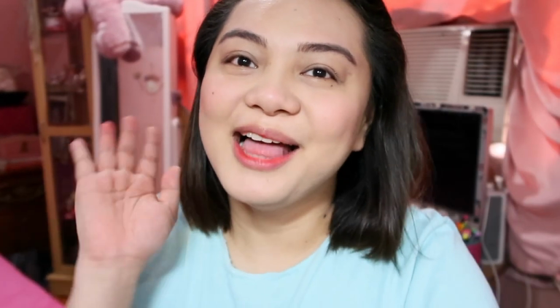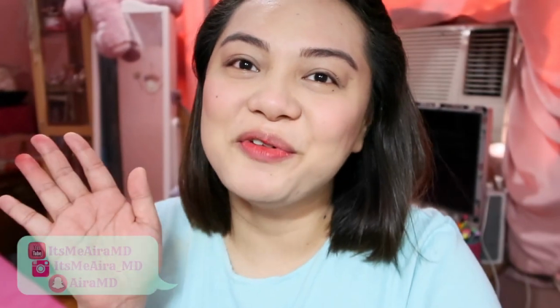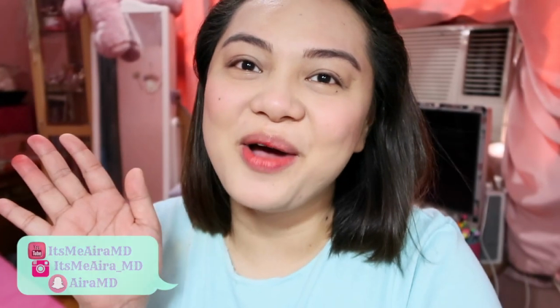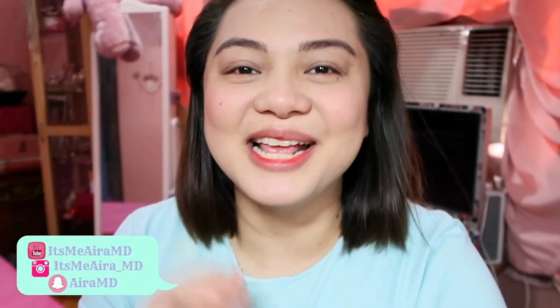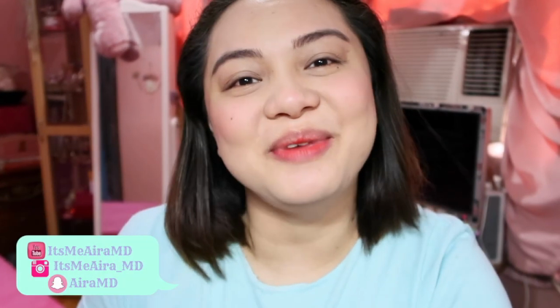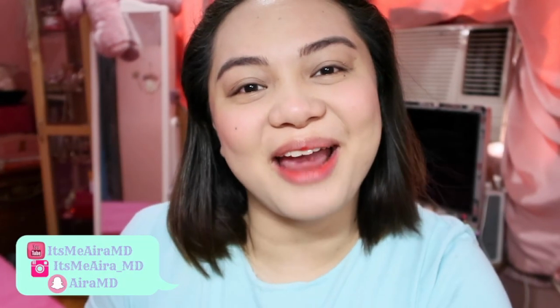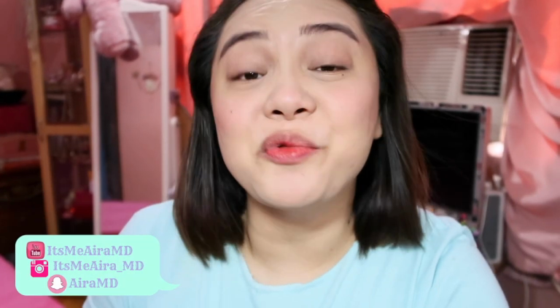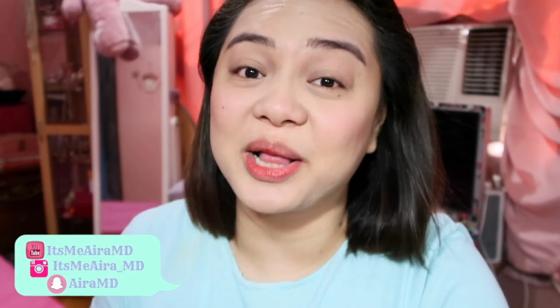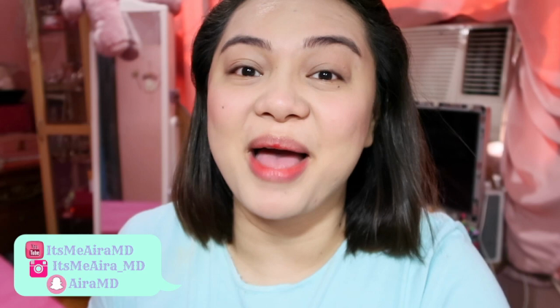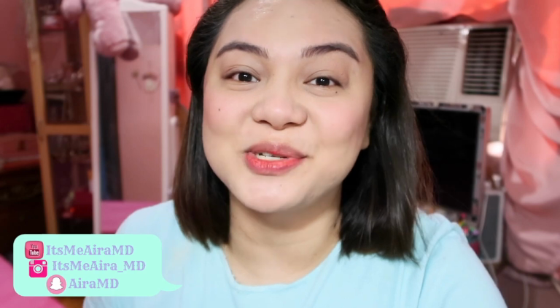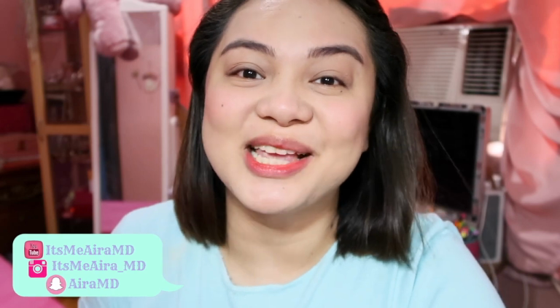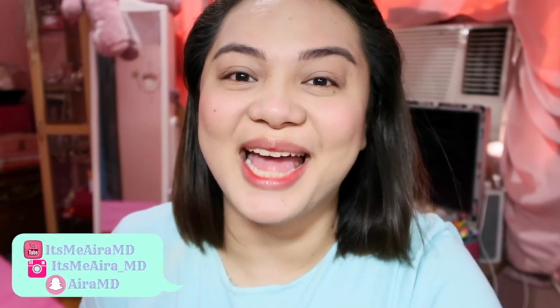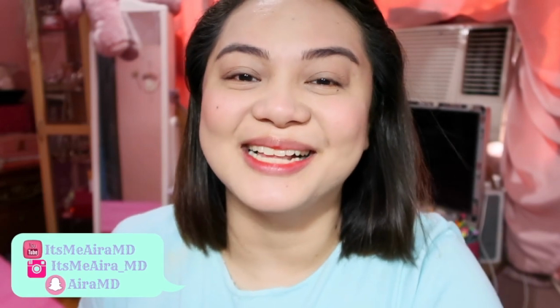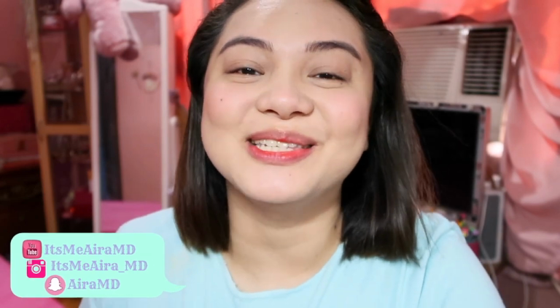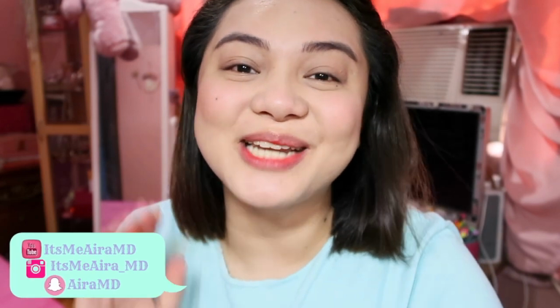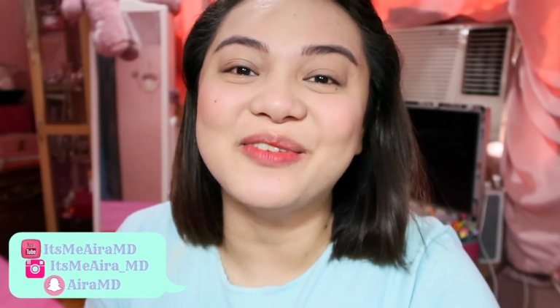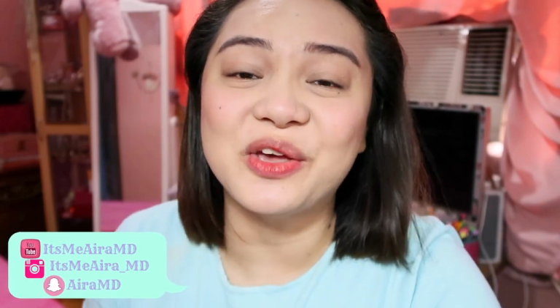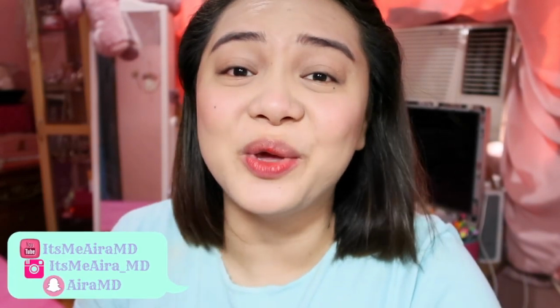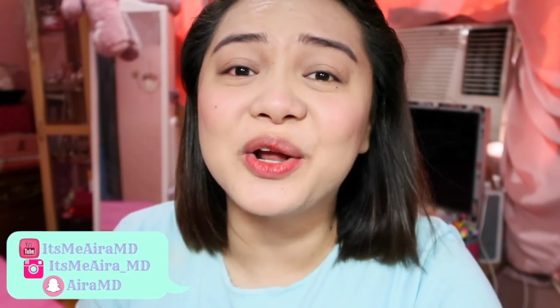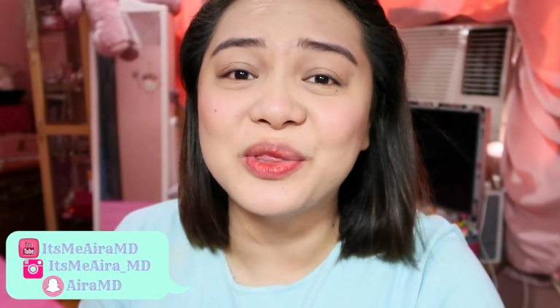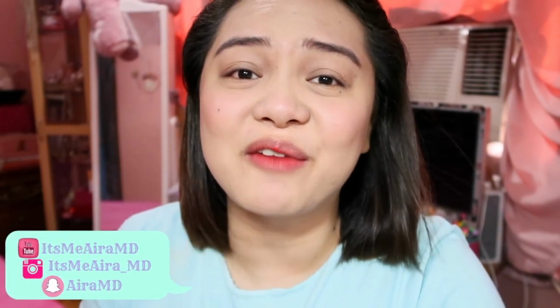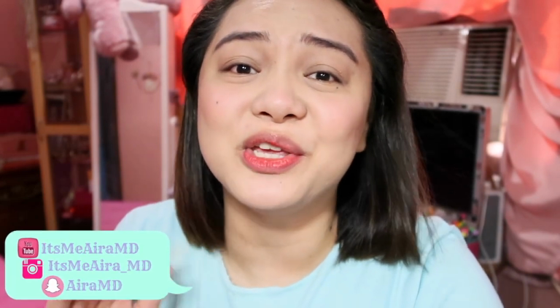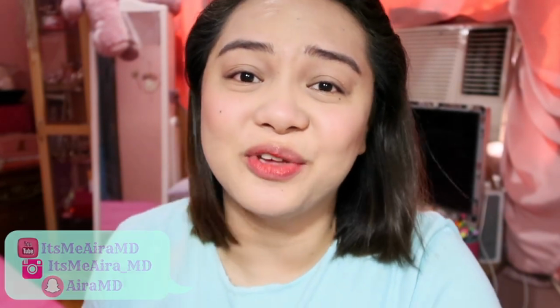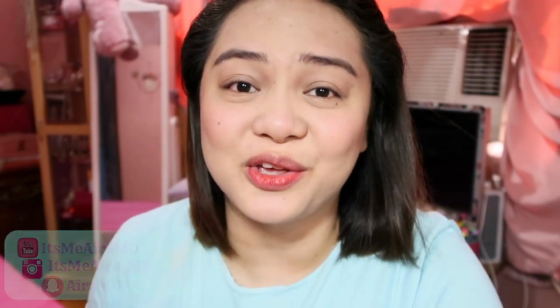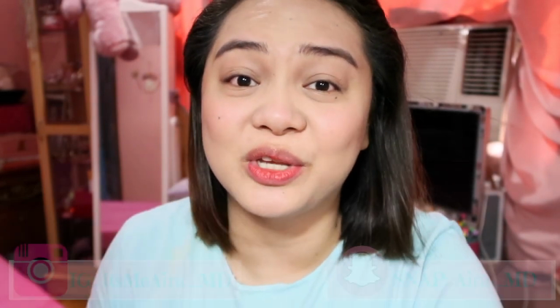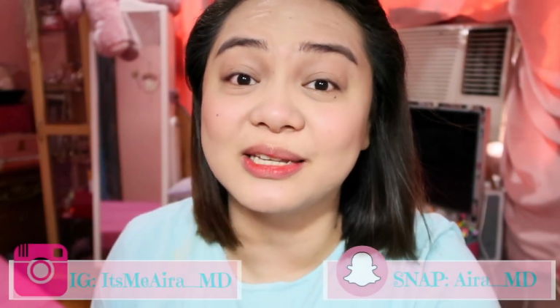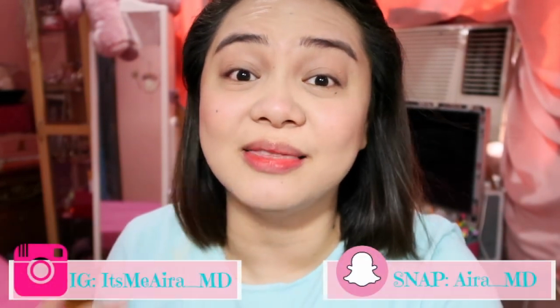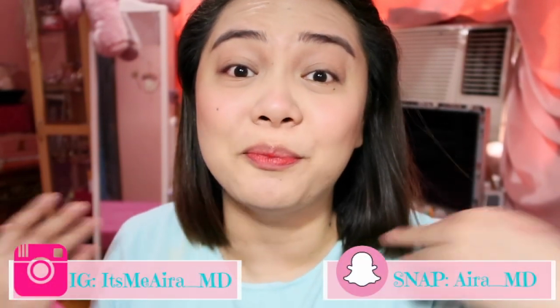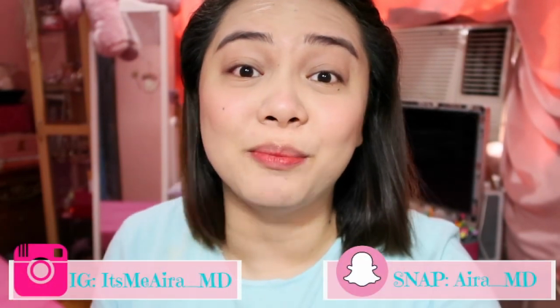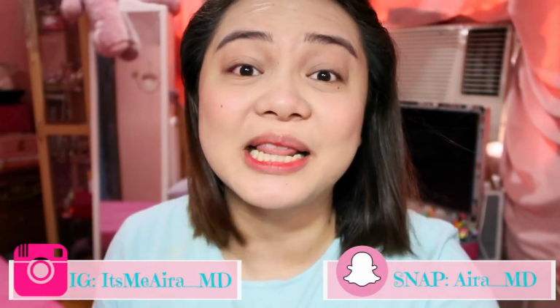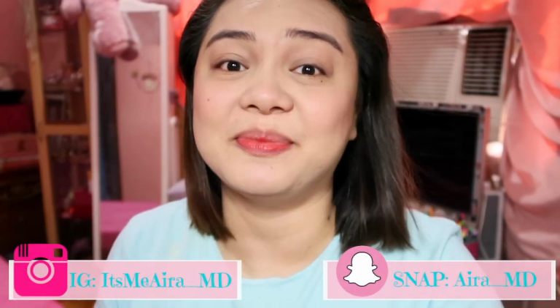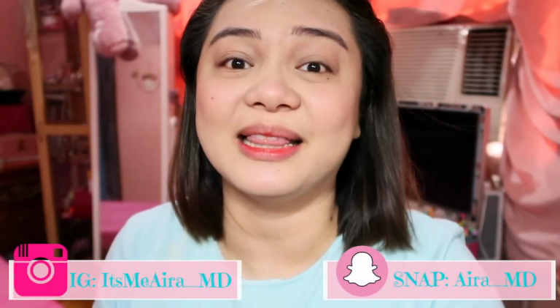Hello everyone! It's me, Ira, and welcome back to my channel. So today's video, we are going to have a new video which is a nice full bot lip tint.